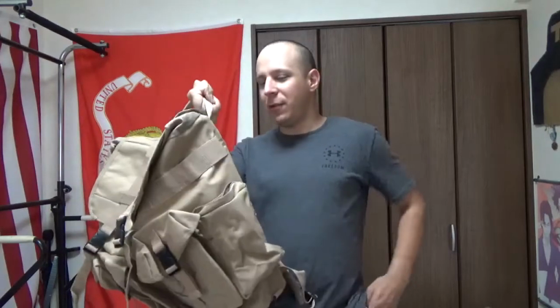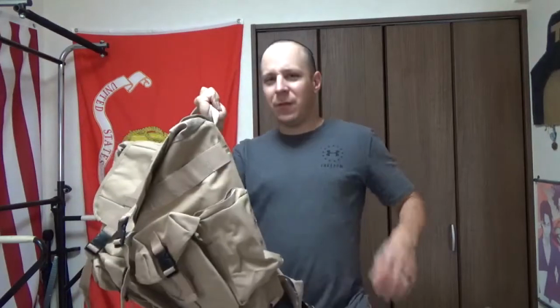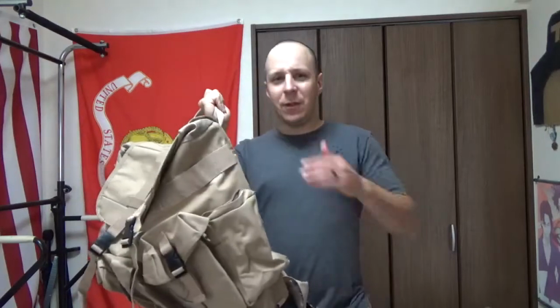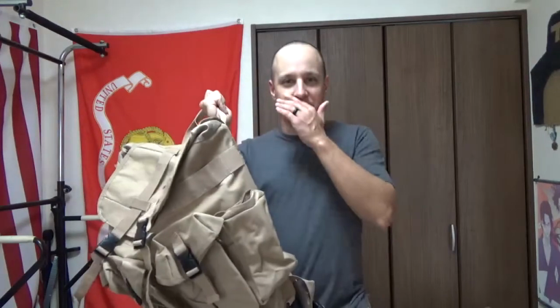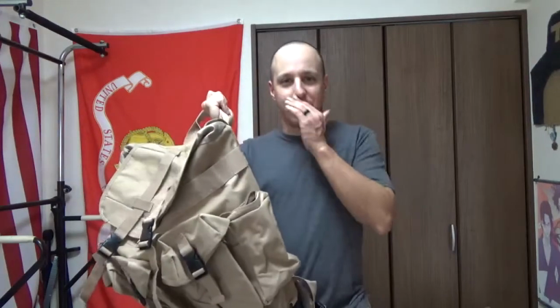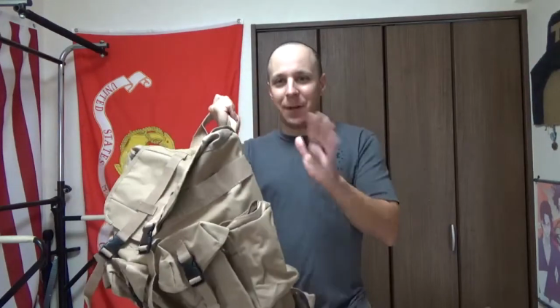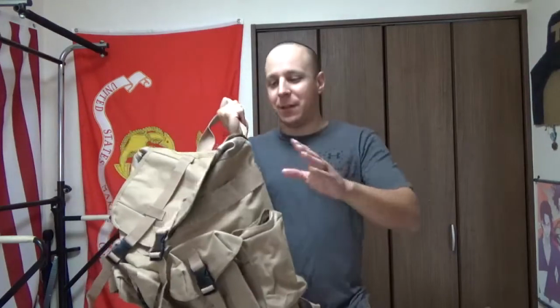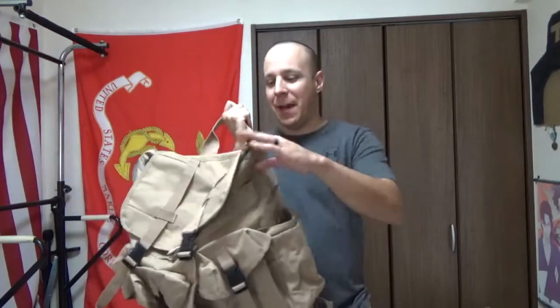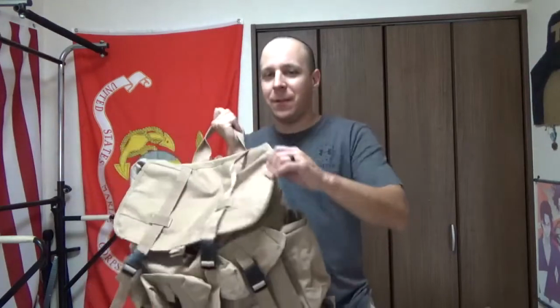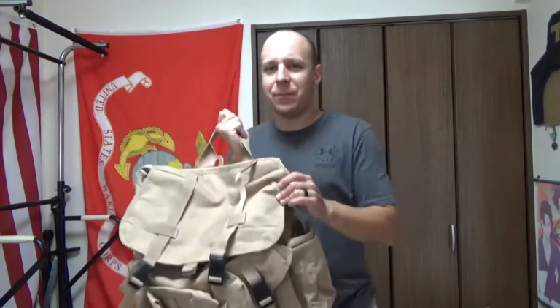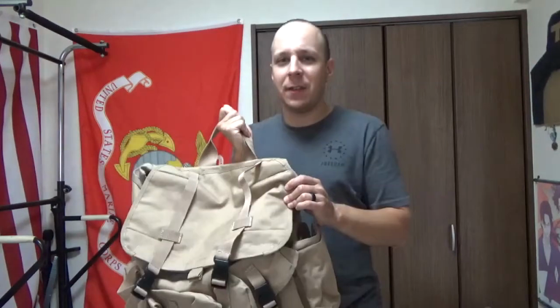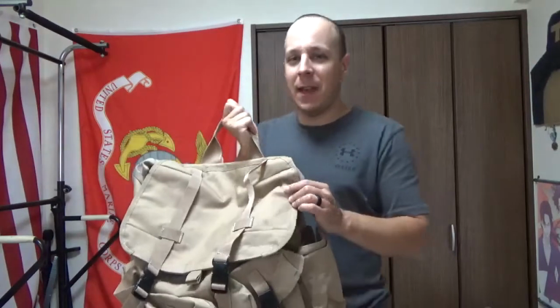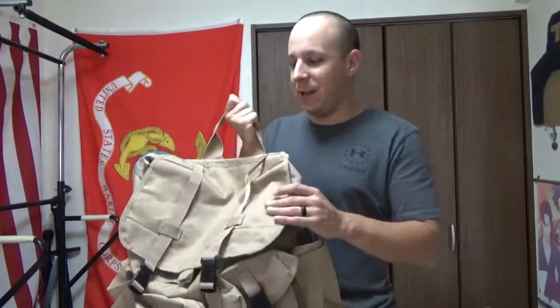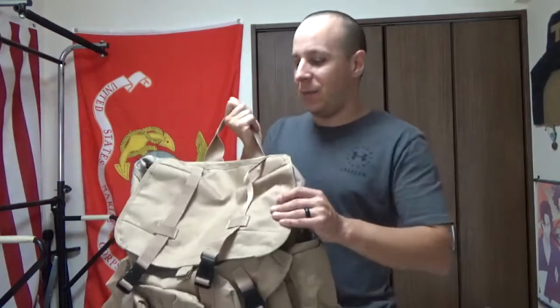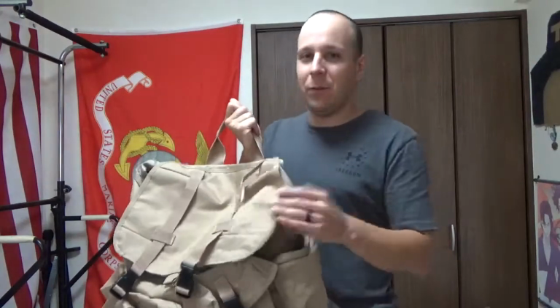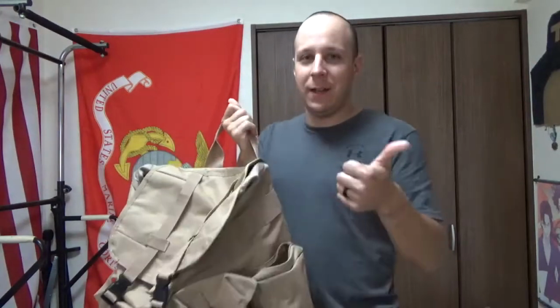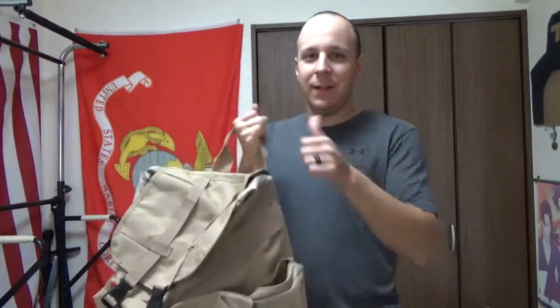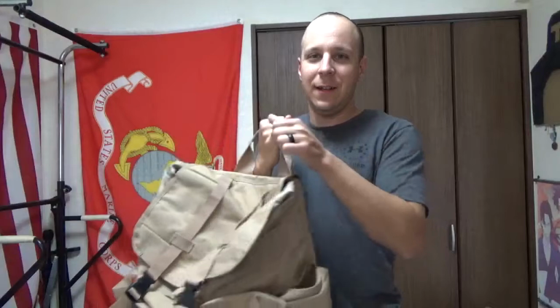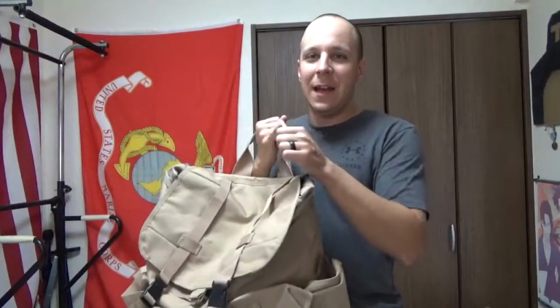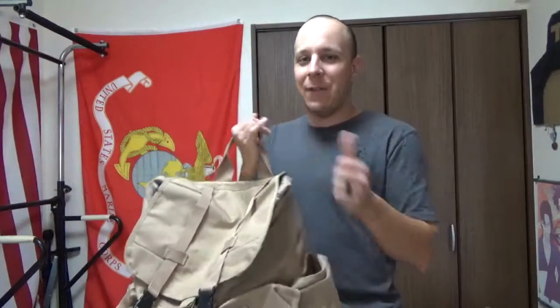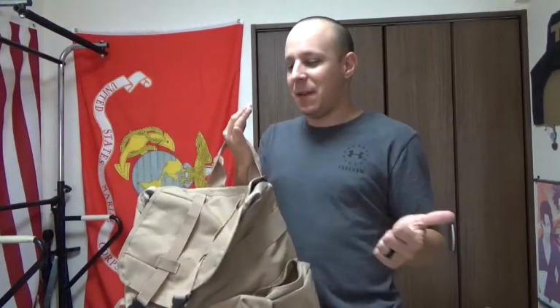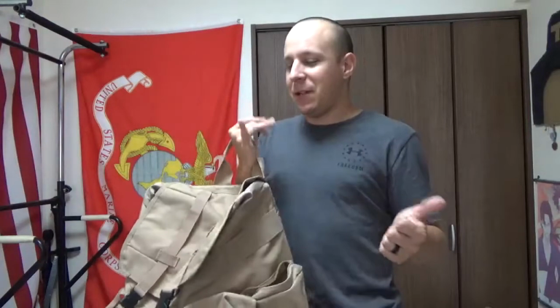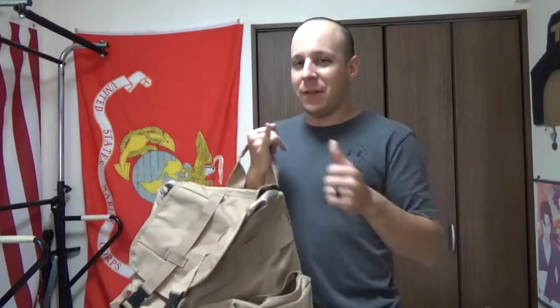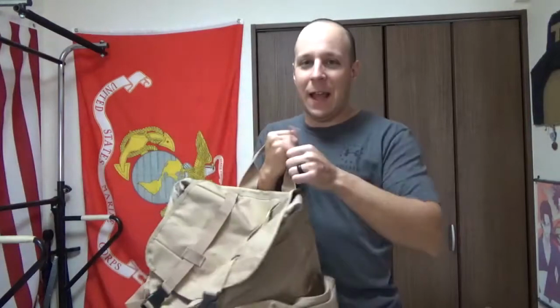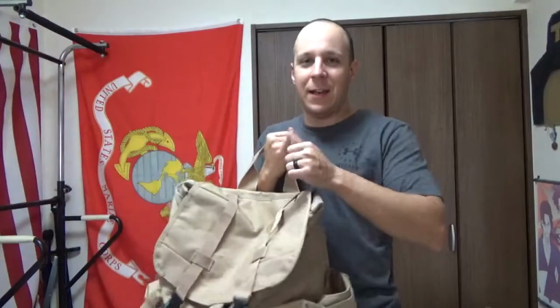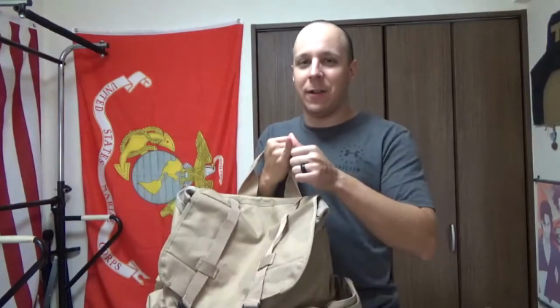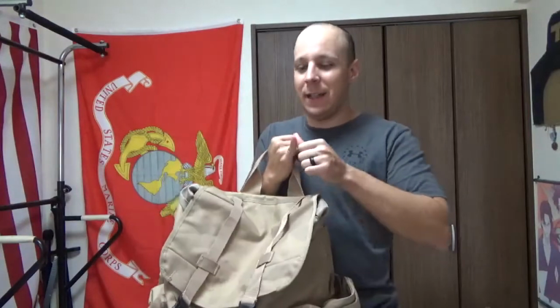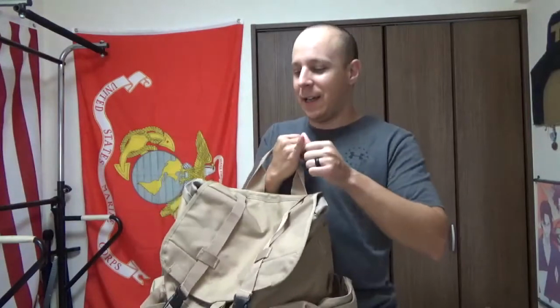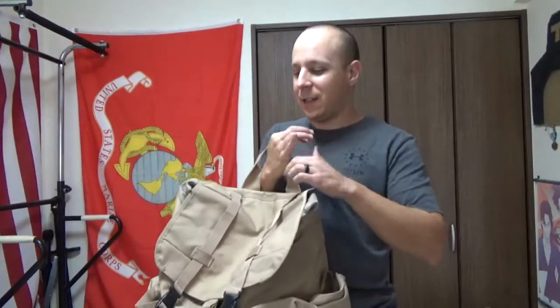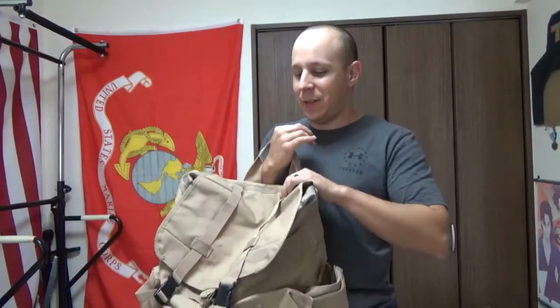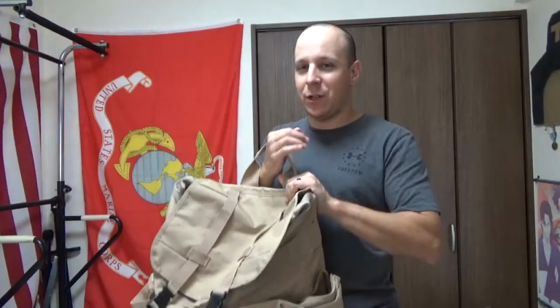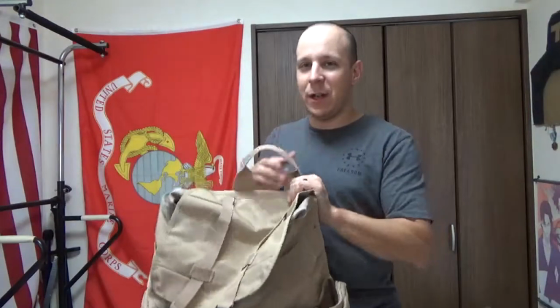So there's a few differences about this bag. I haven't seen pictures of it anywhere online, so when this showed up, this is definitely different.